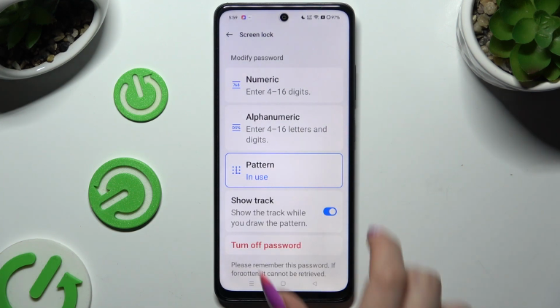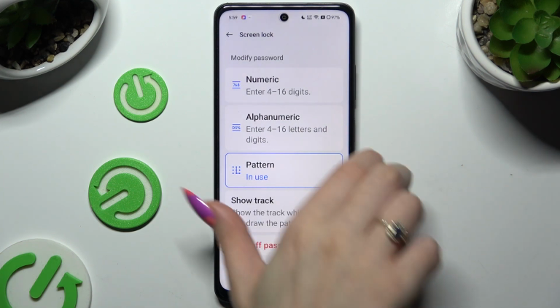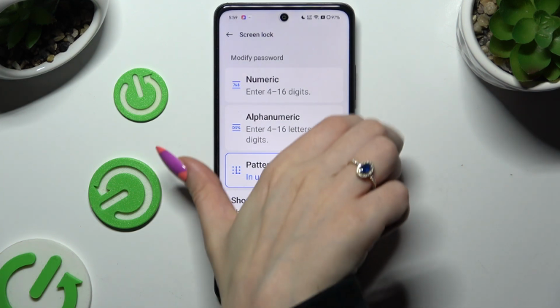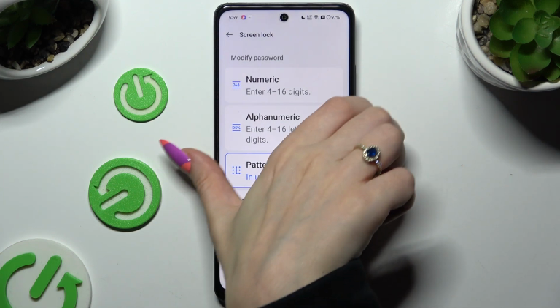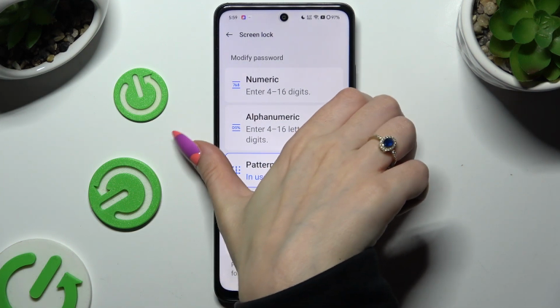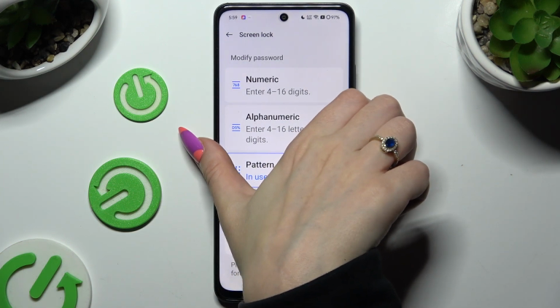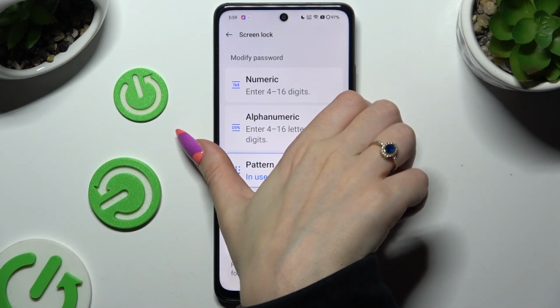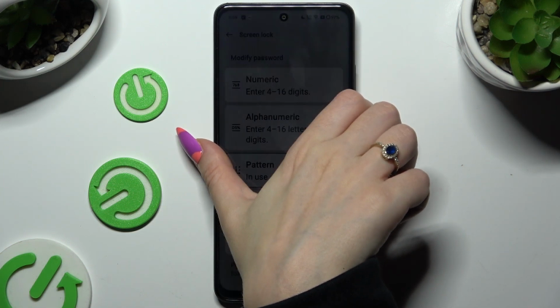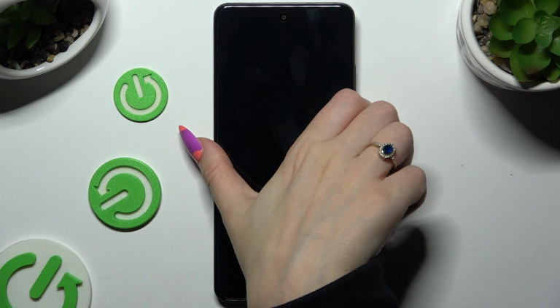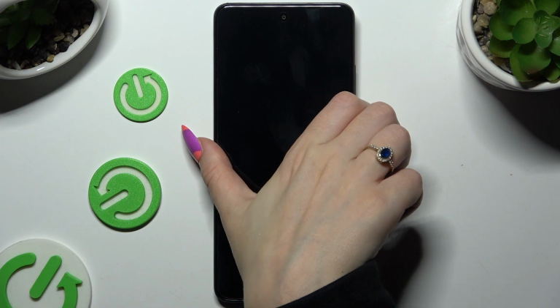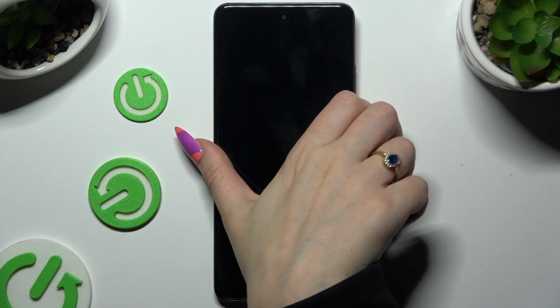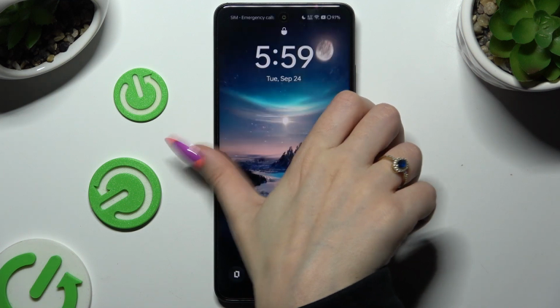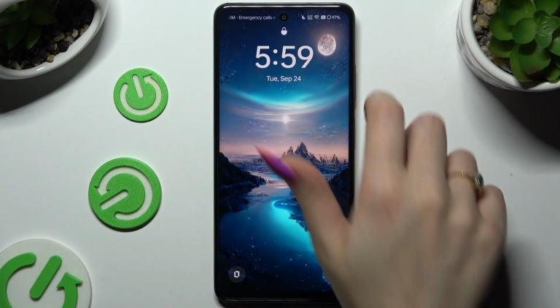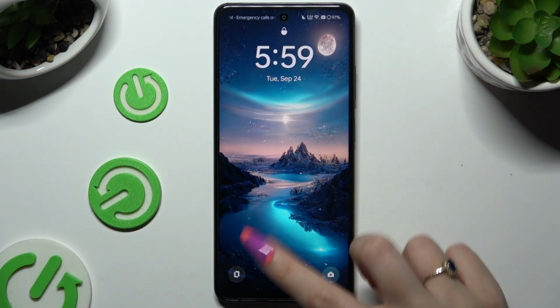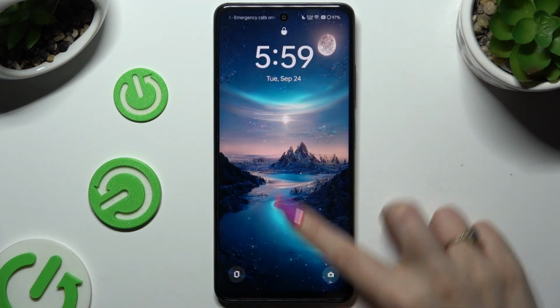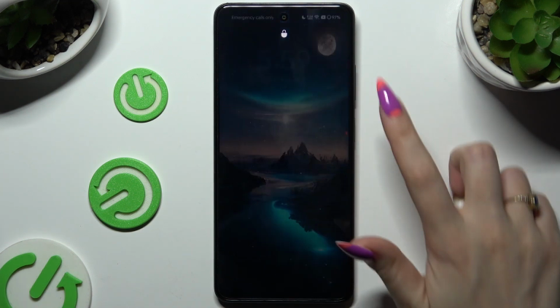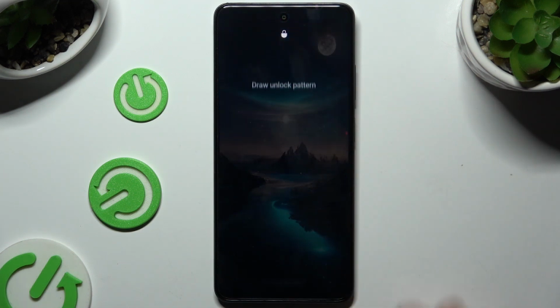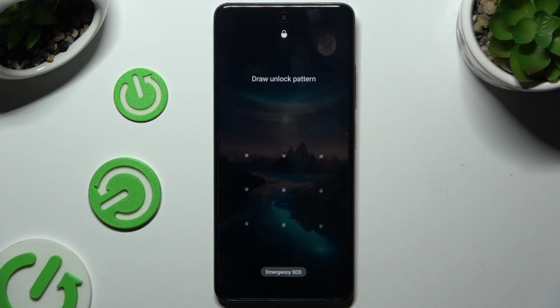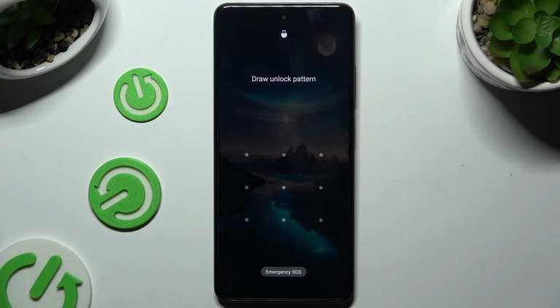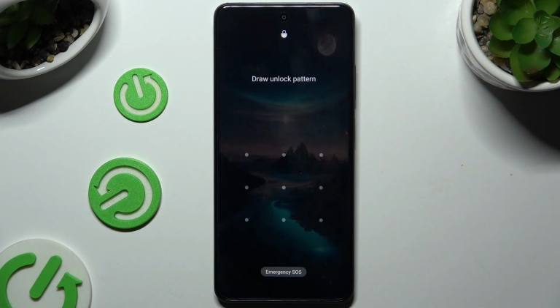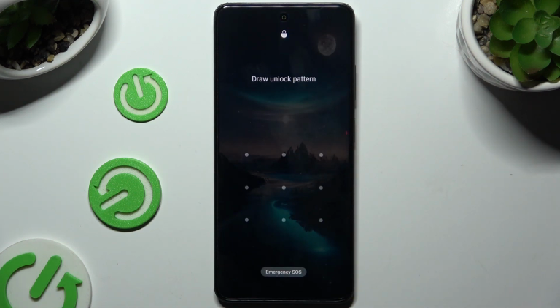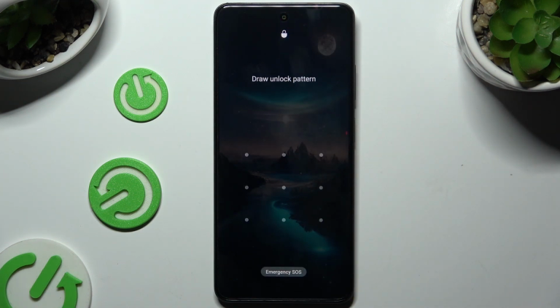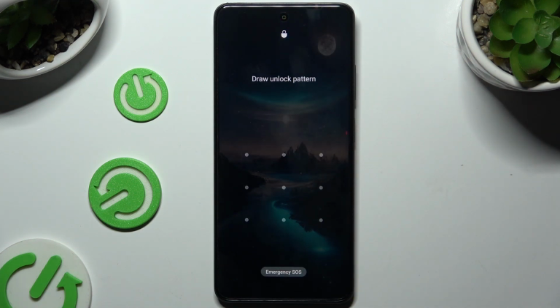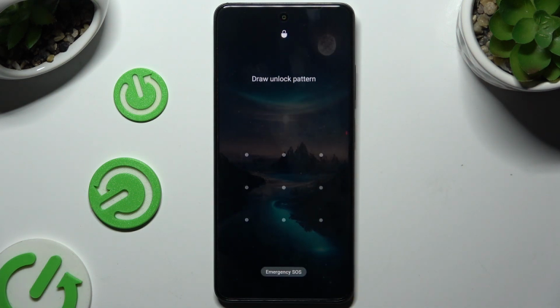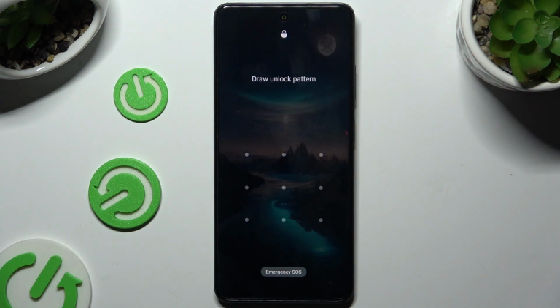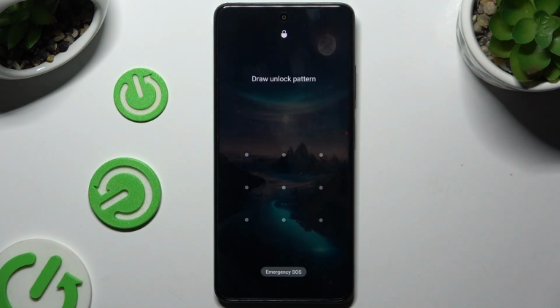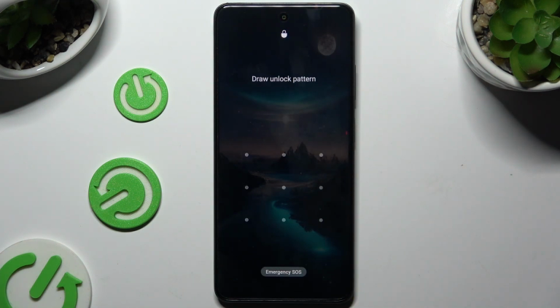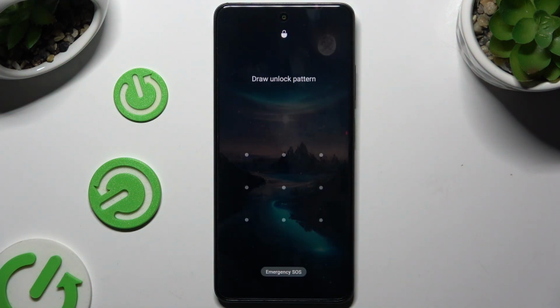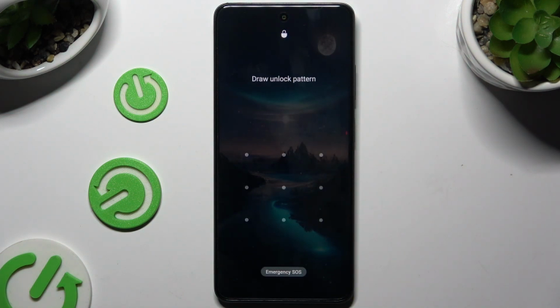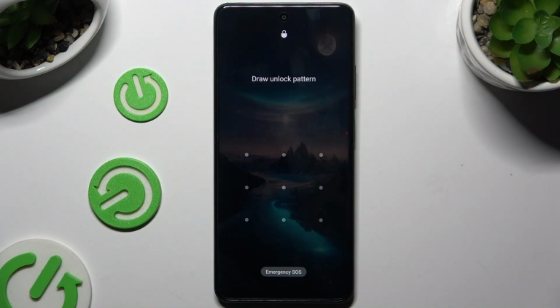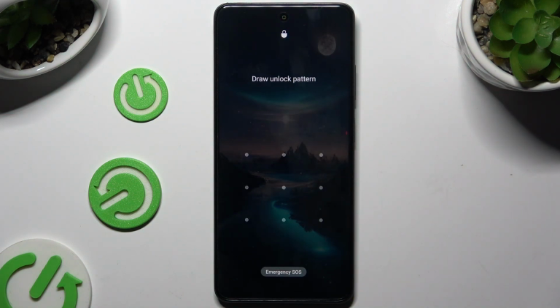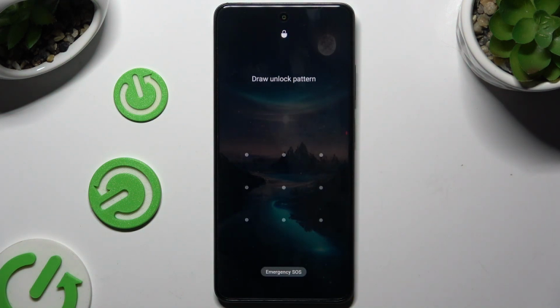So when I switch off my screen and turn it back on, I can see that the pattern is required.